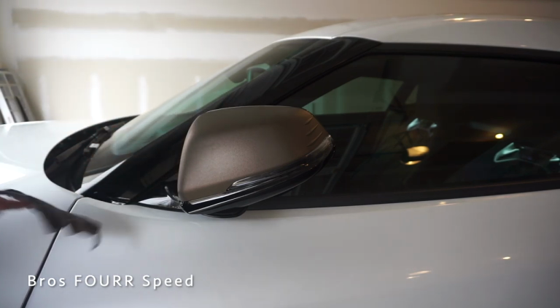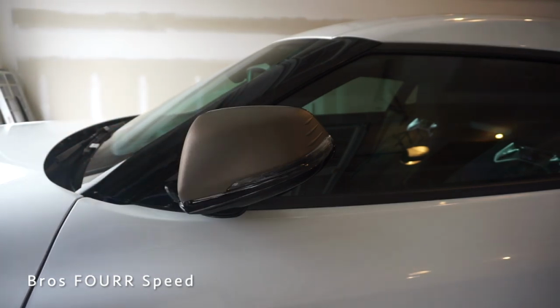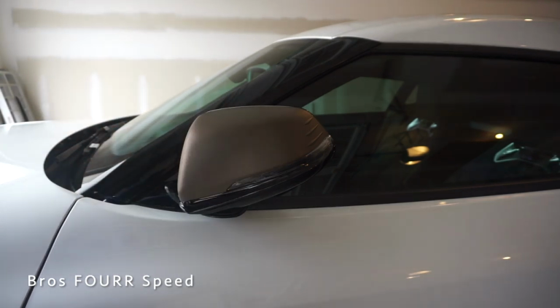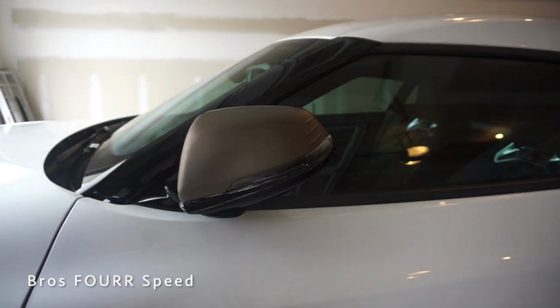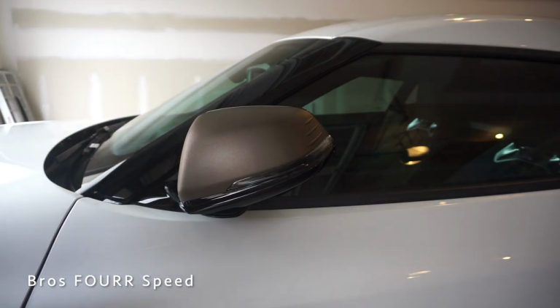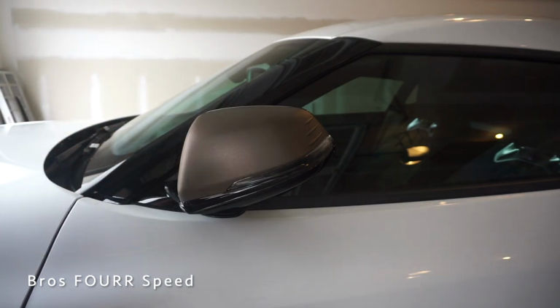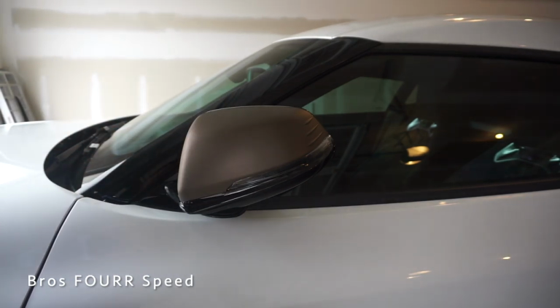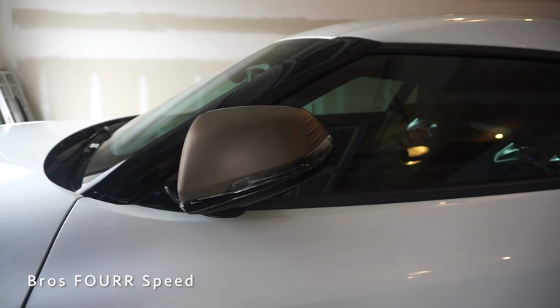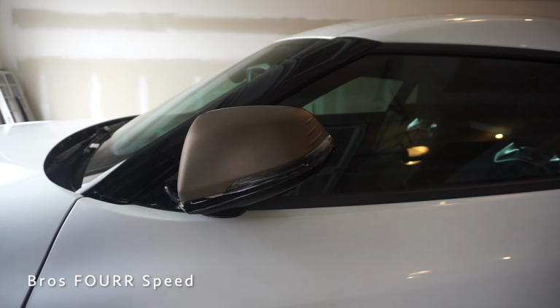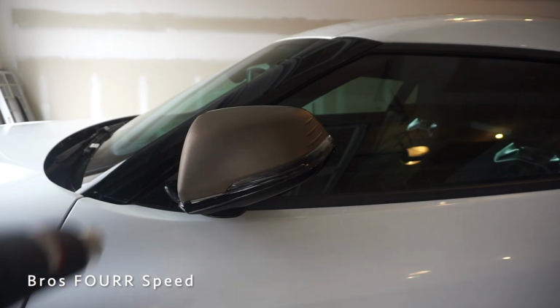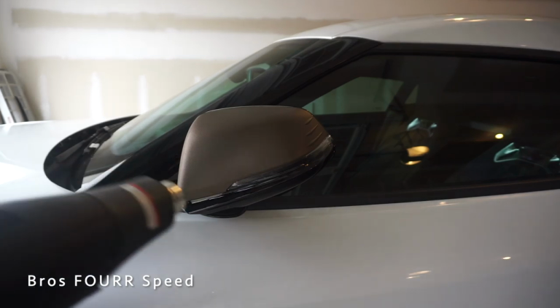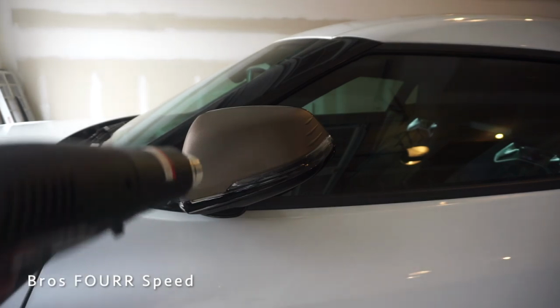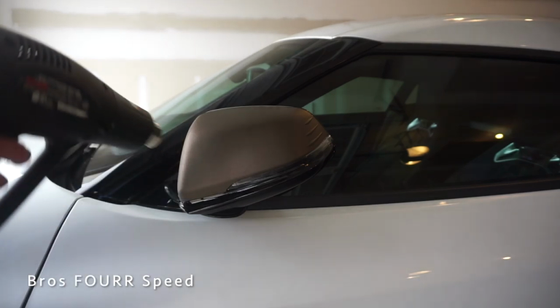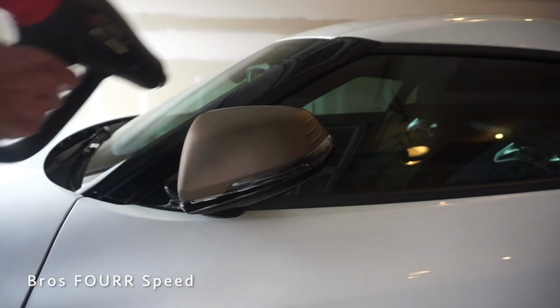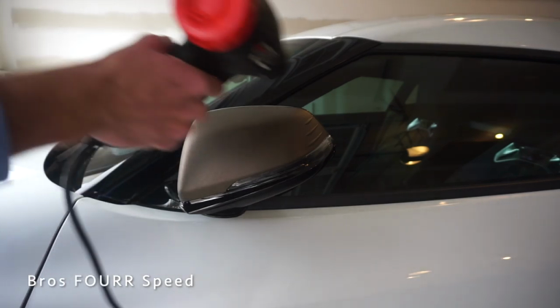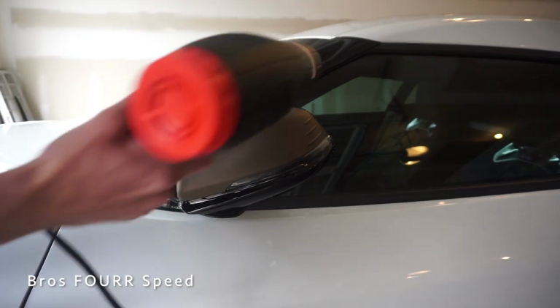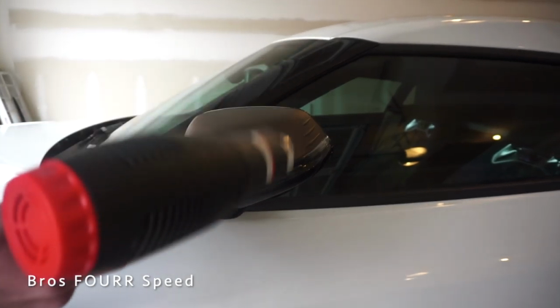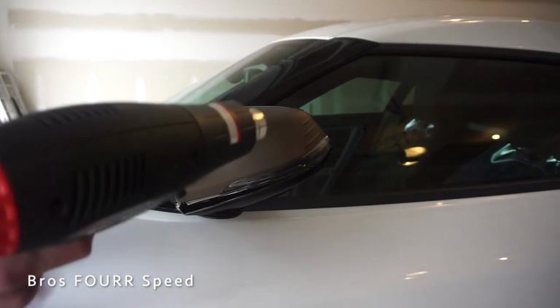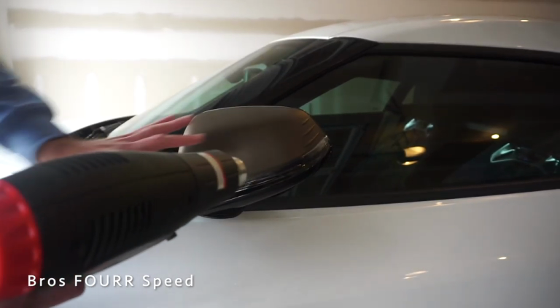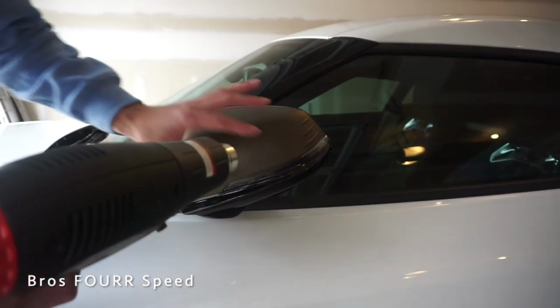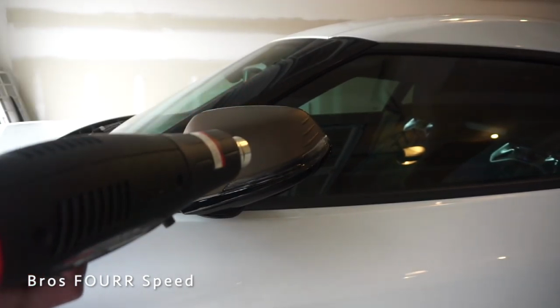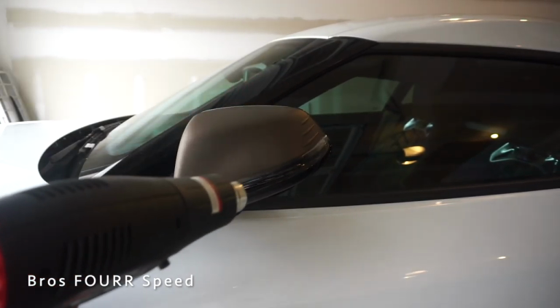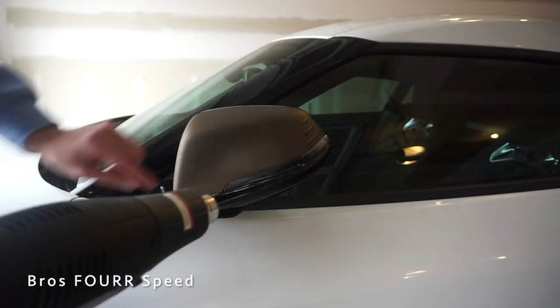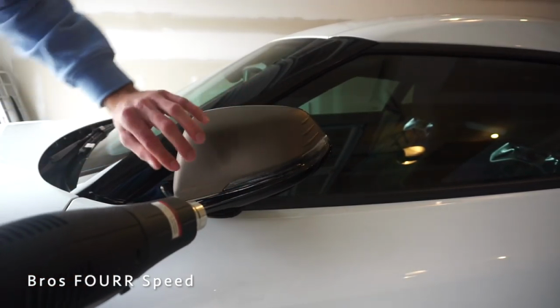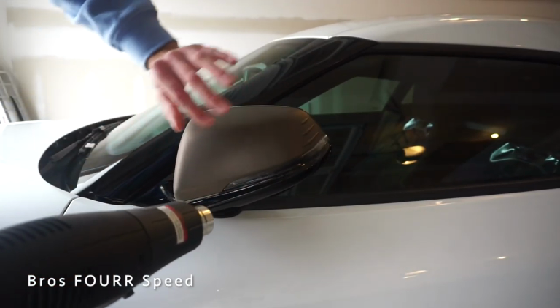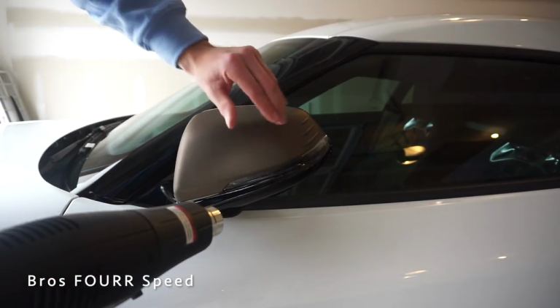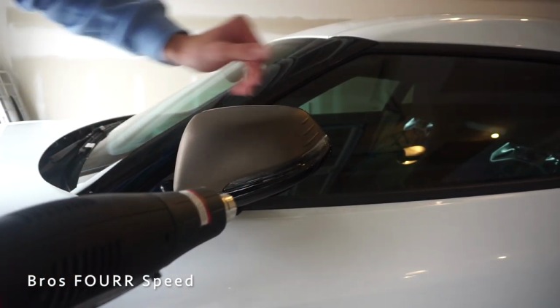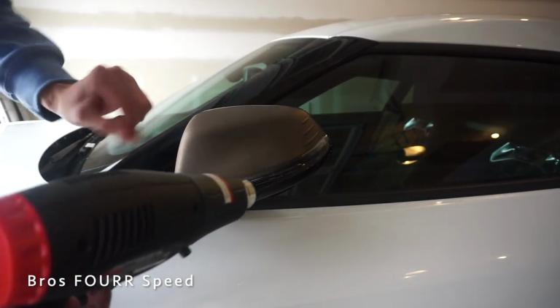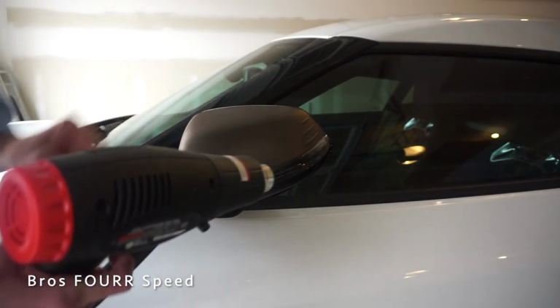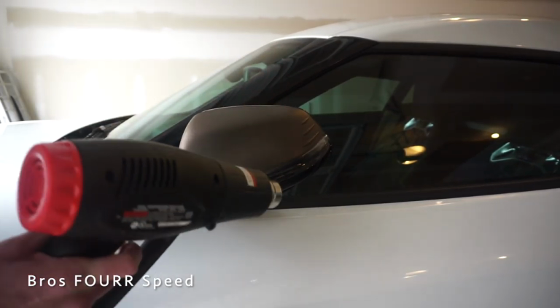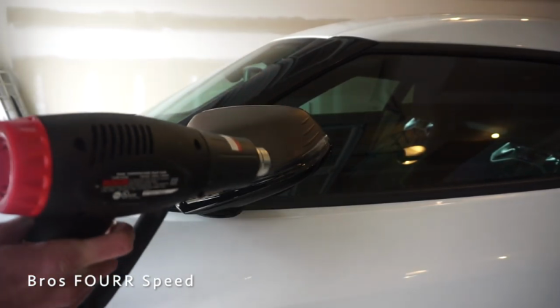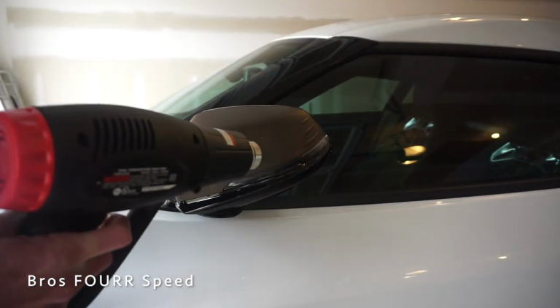The last thing to do is run the heat gun around all the corners just to make sure everything is down and then kind of tuck the little tiny edges.